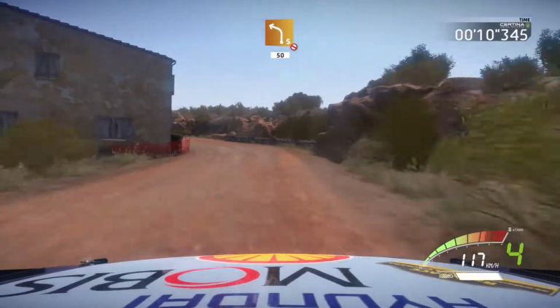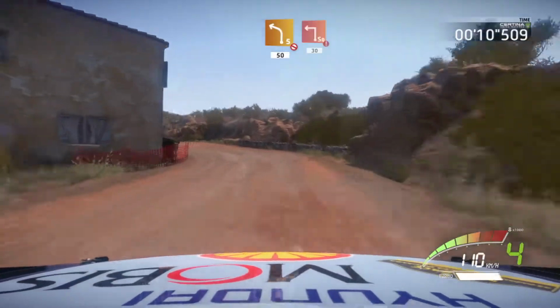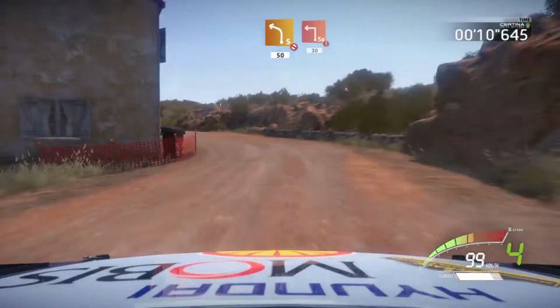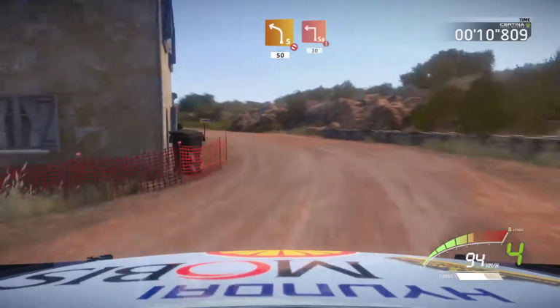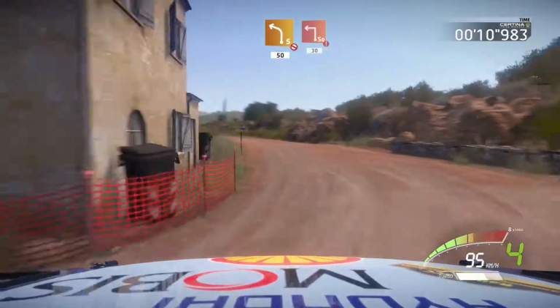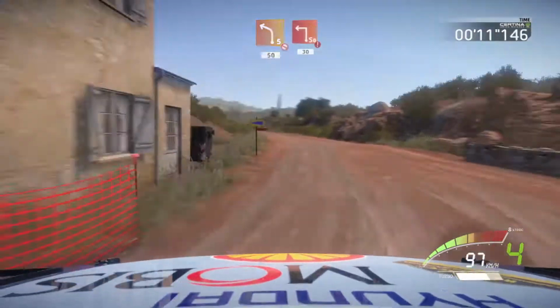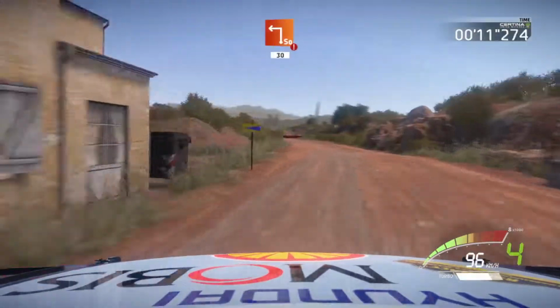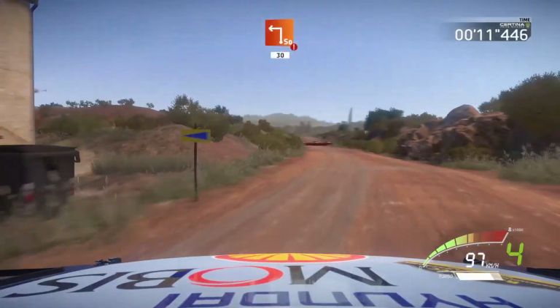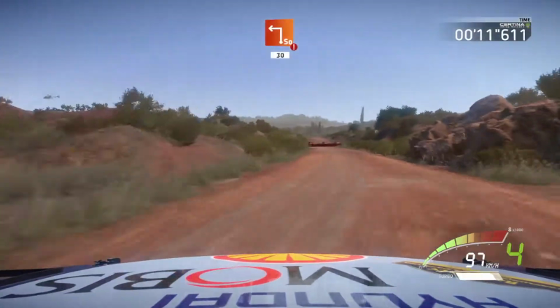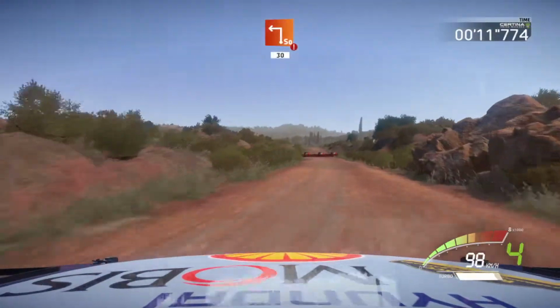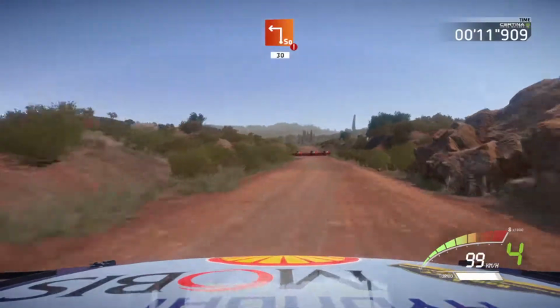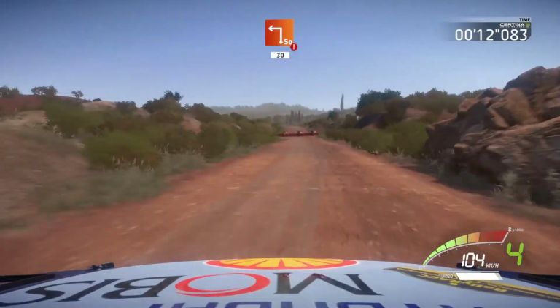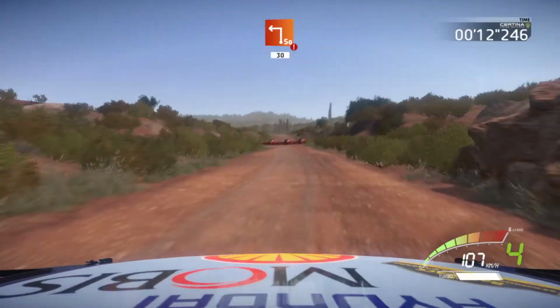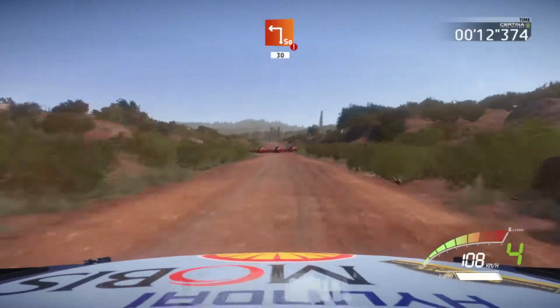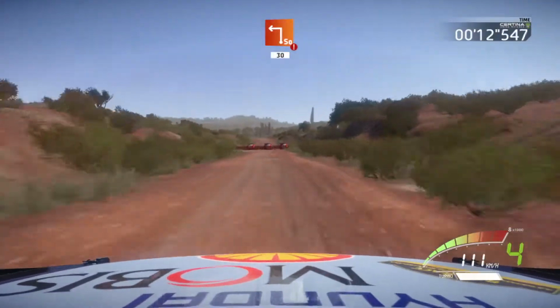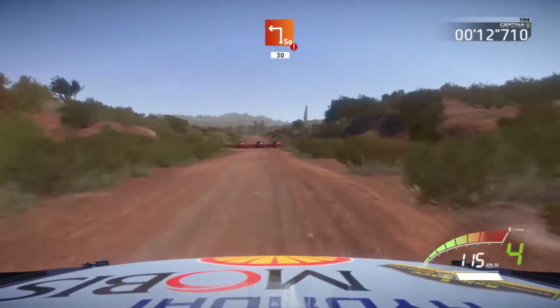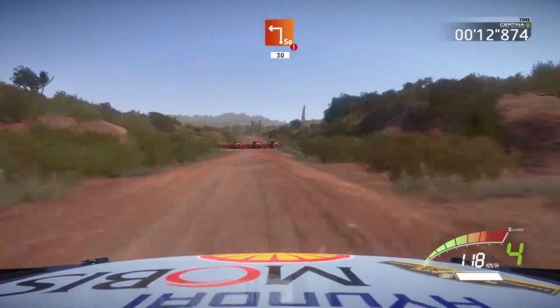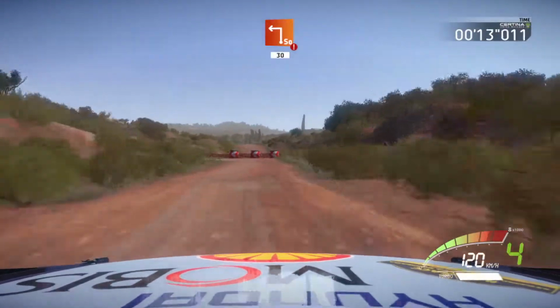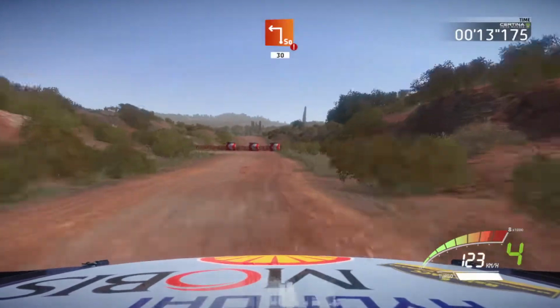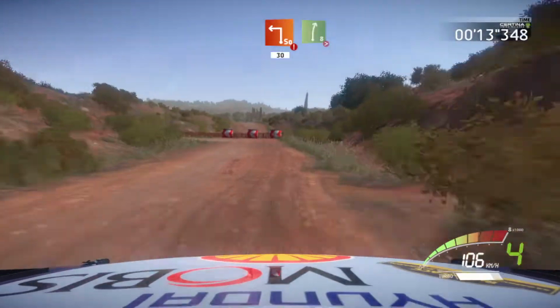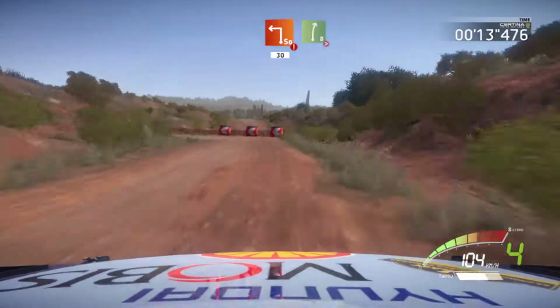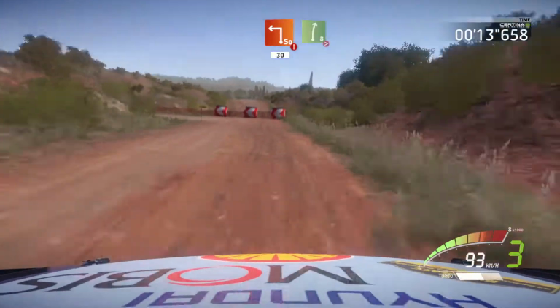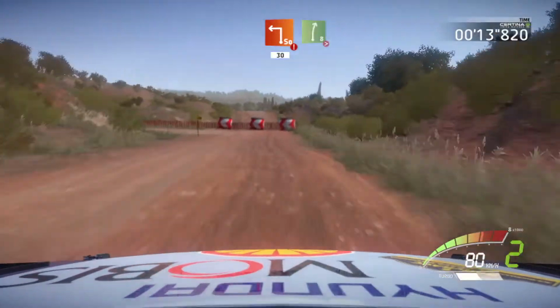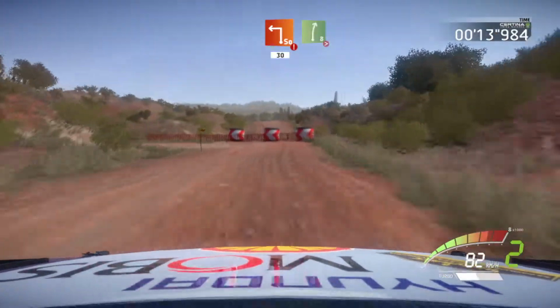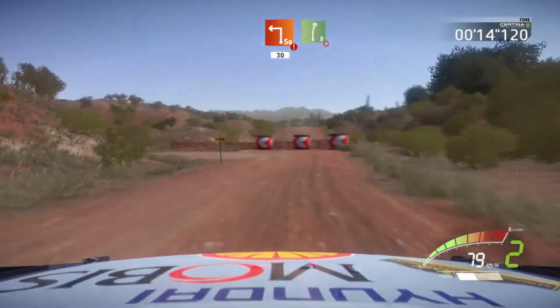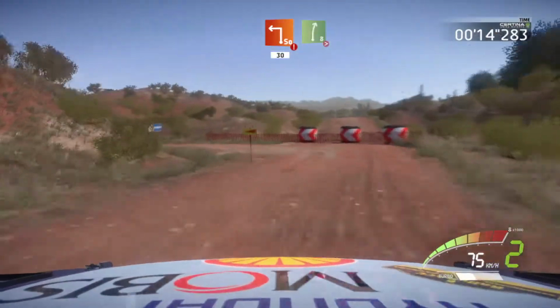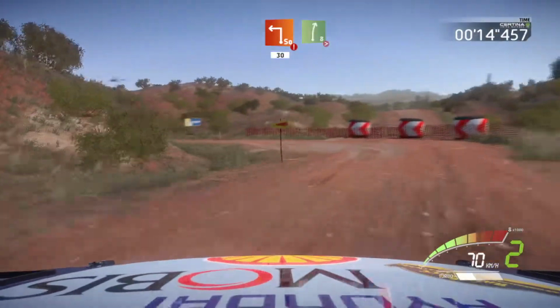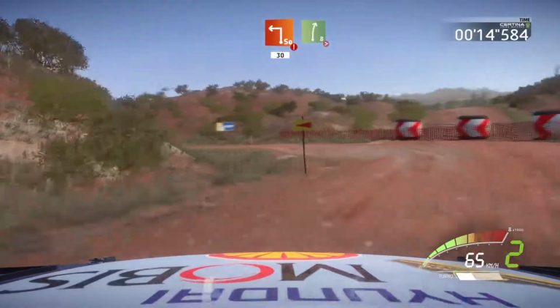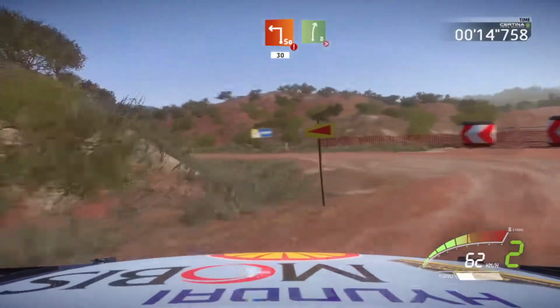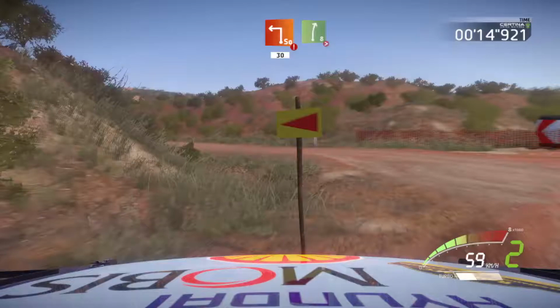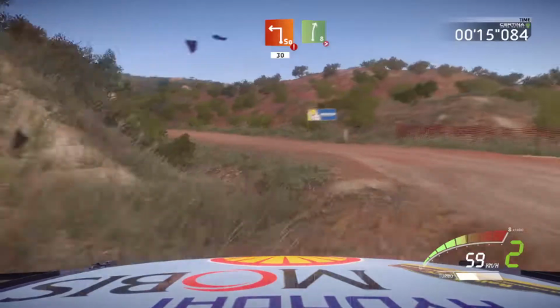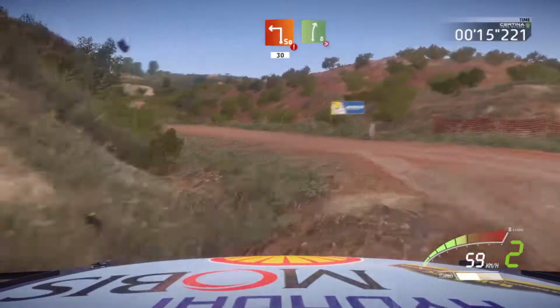Portion break, square left, 13, and right 8, long, tightens.